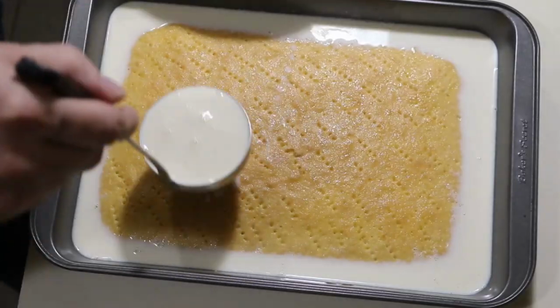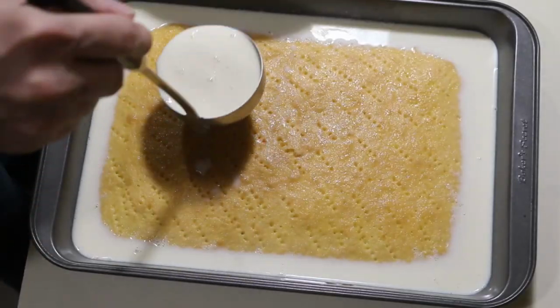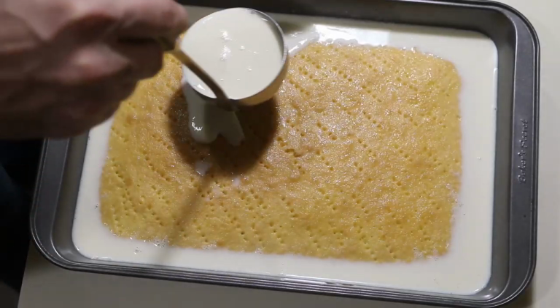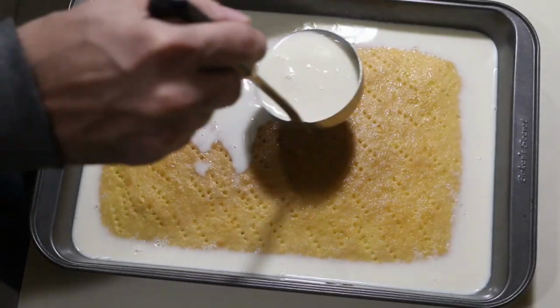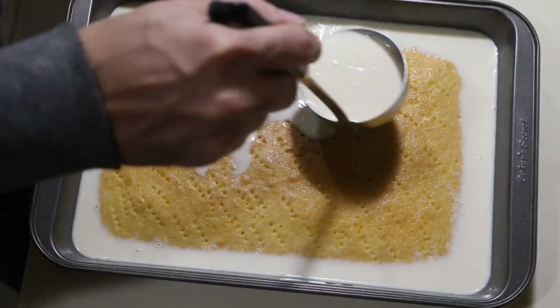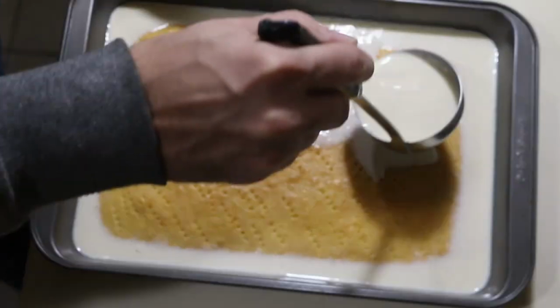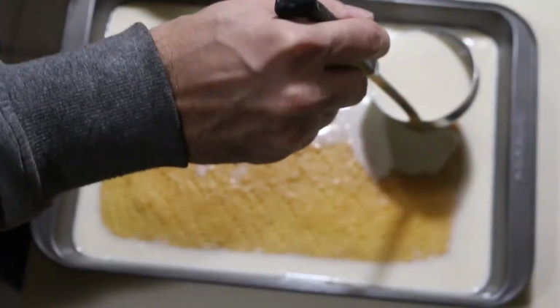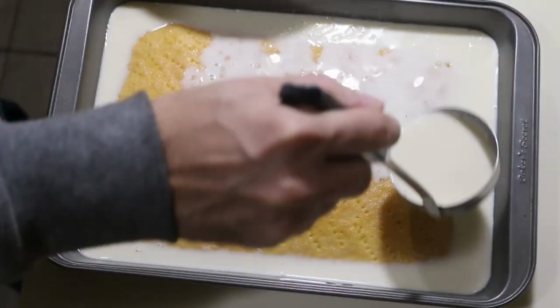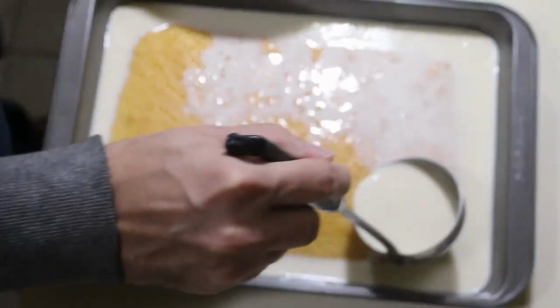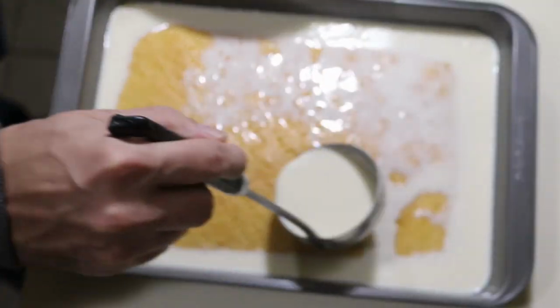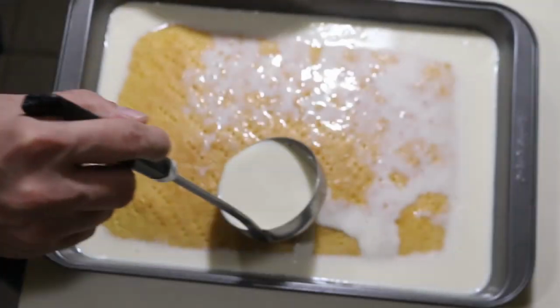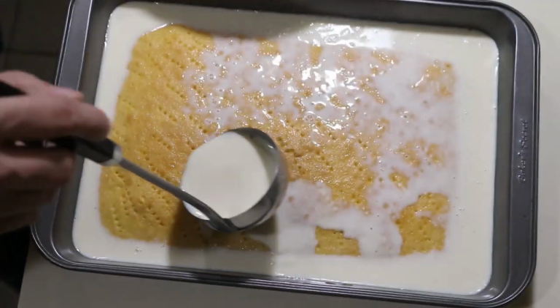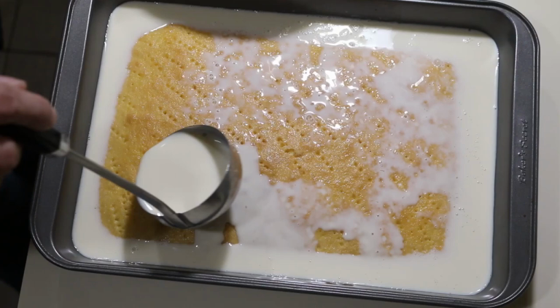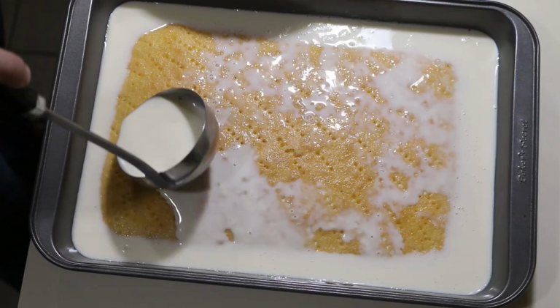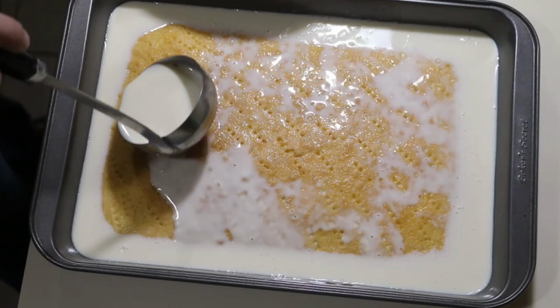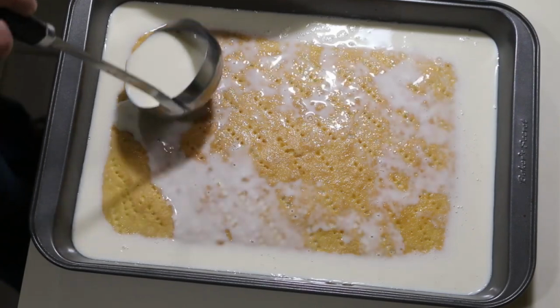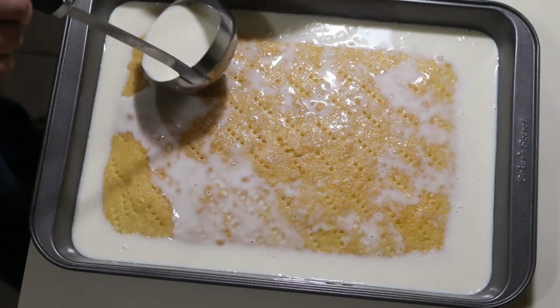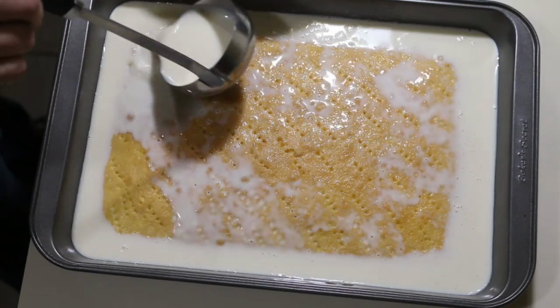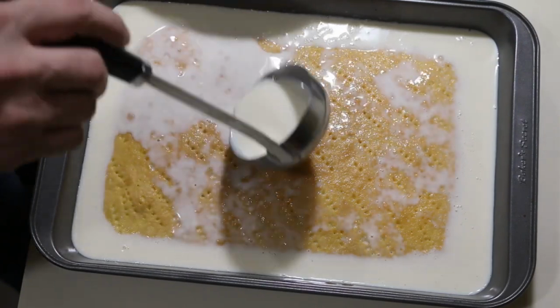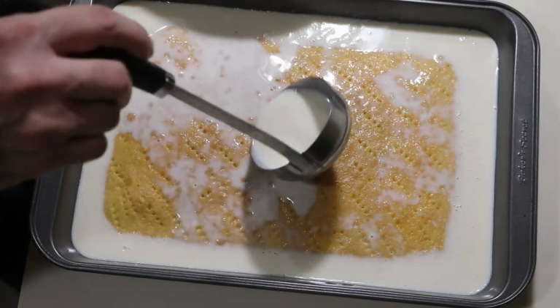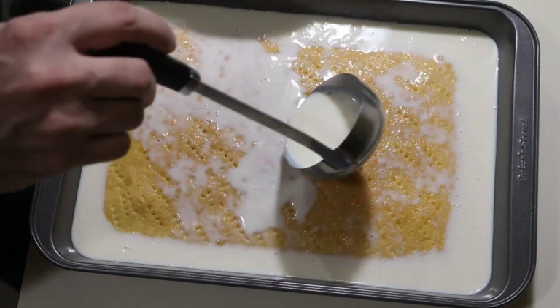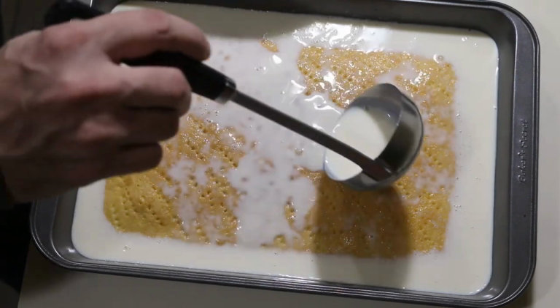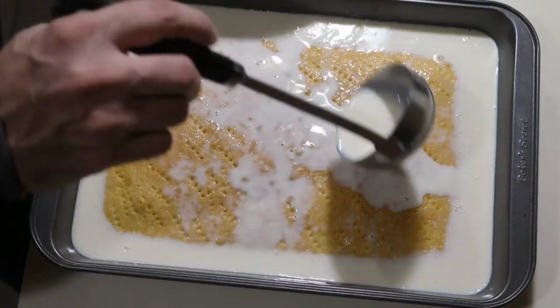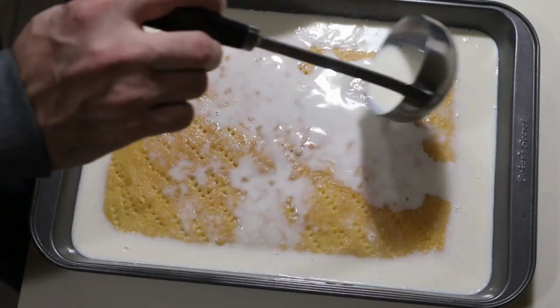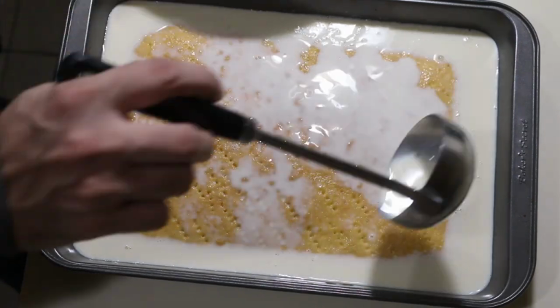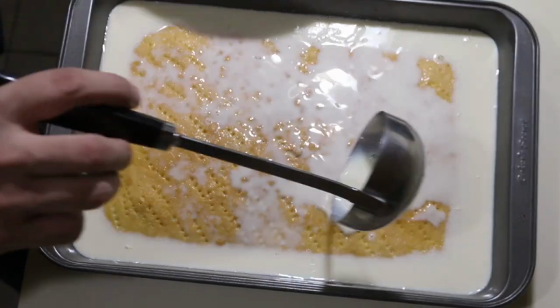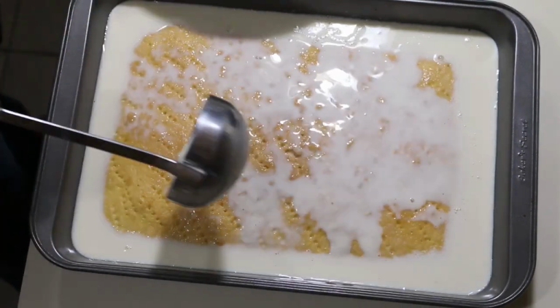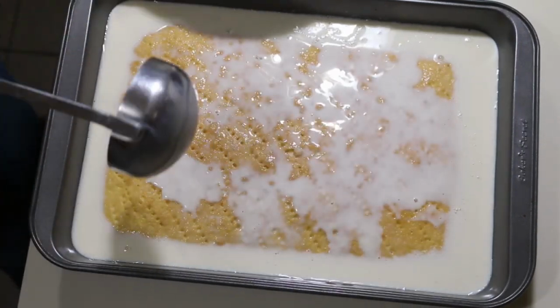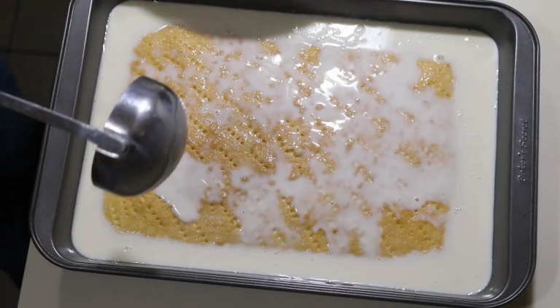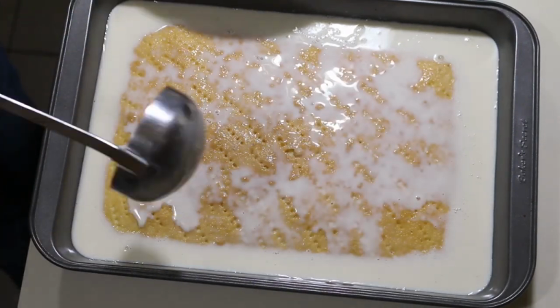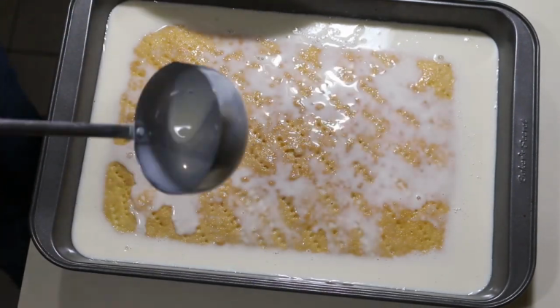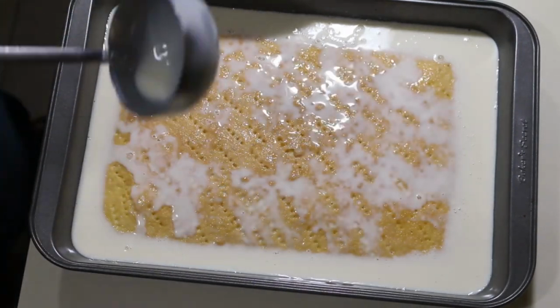Slowly ladle the milk mixture over the entire cake, cover it with plastic wrap, and let it chill in the fridge.